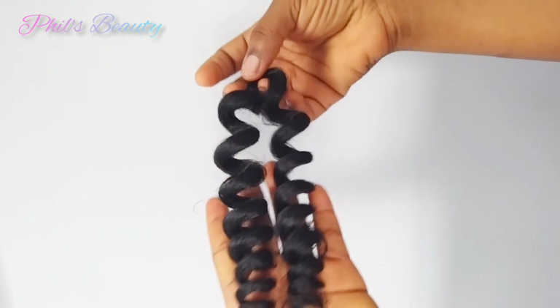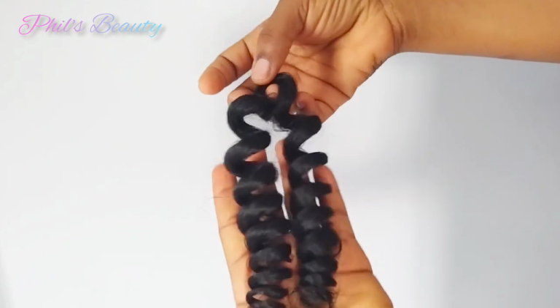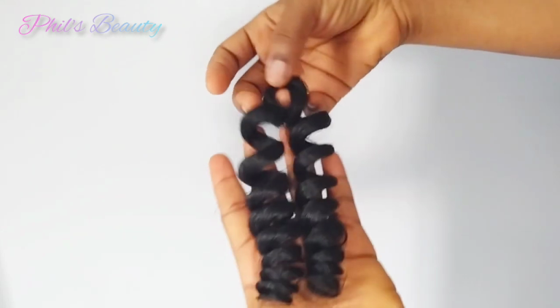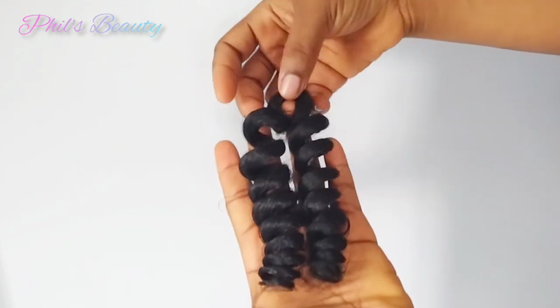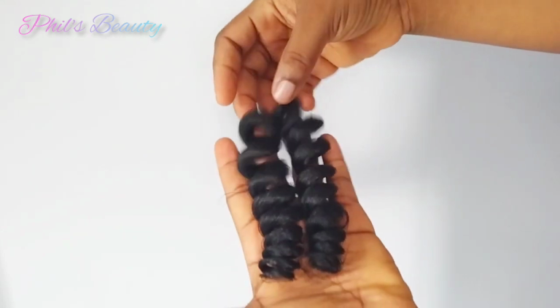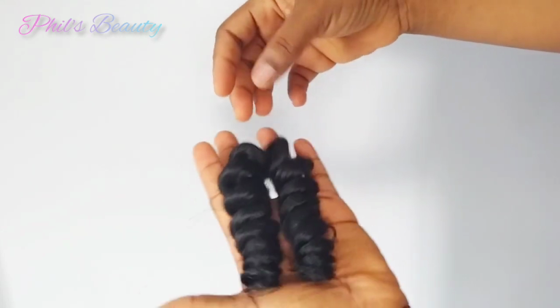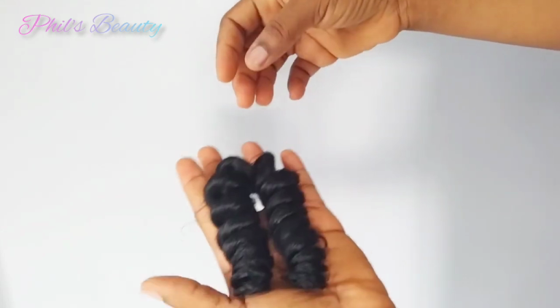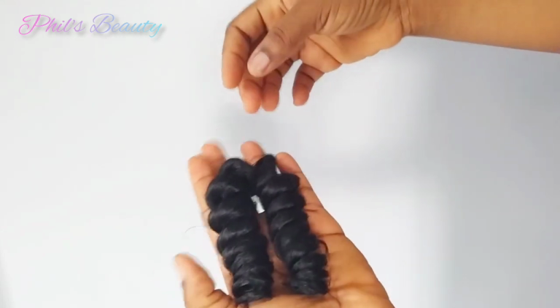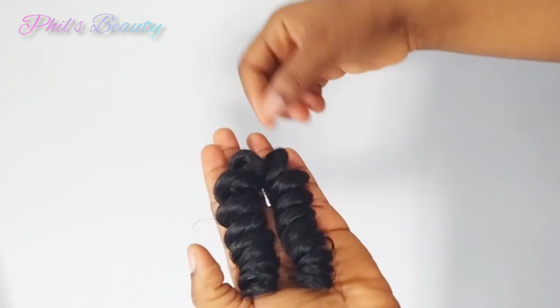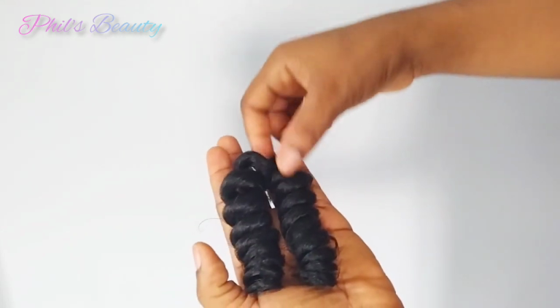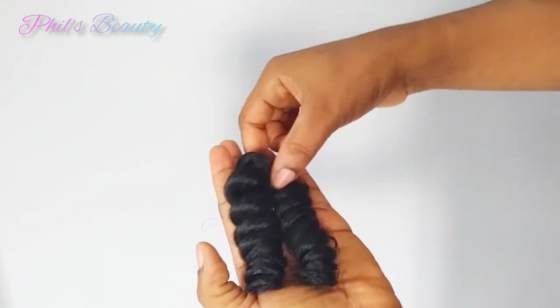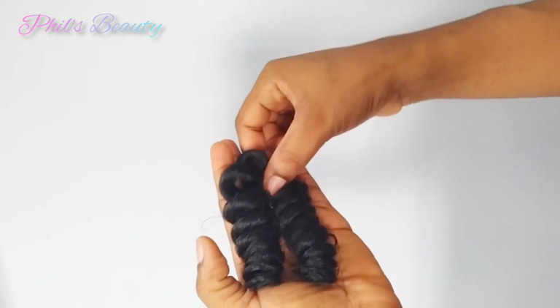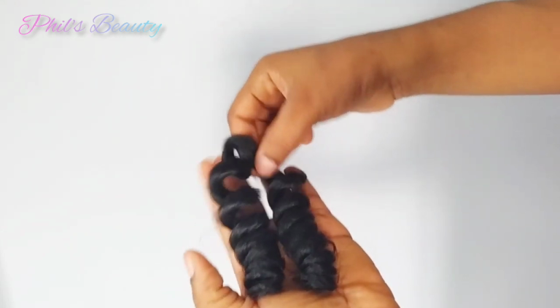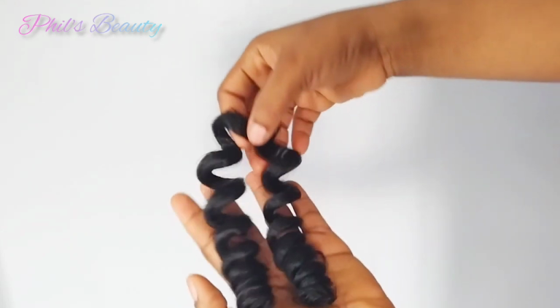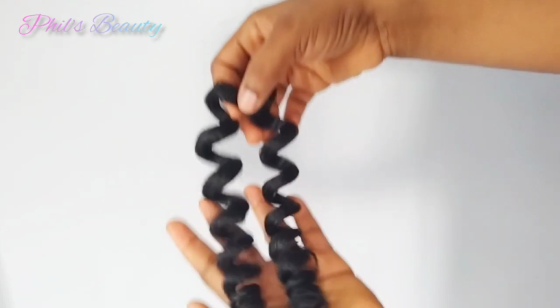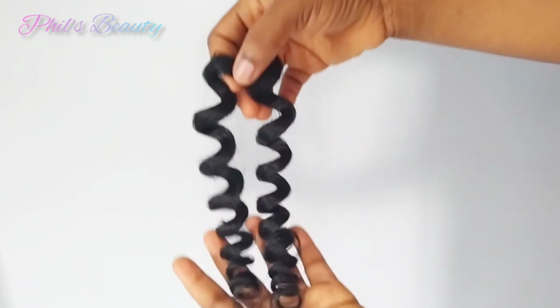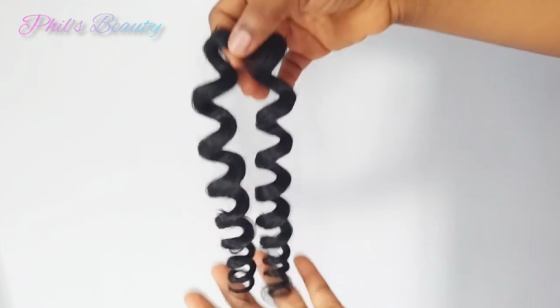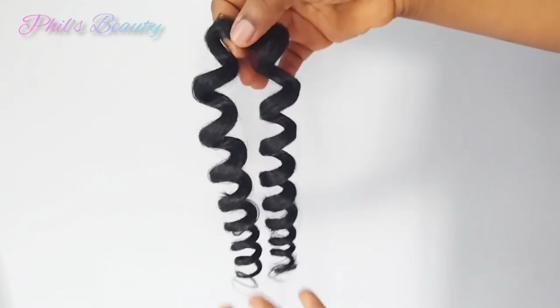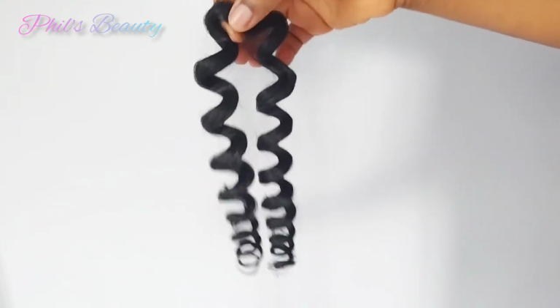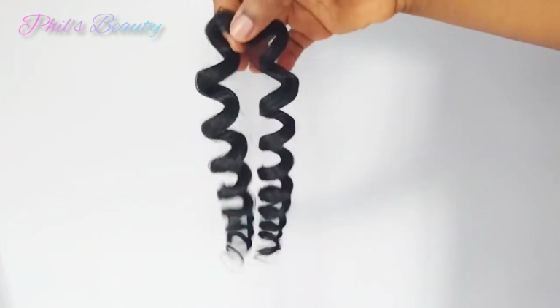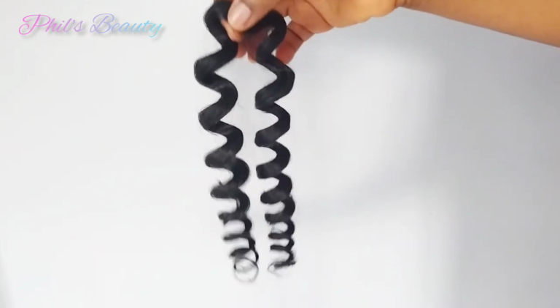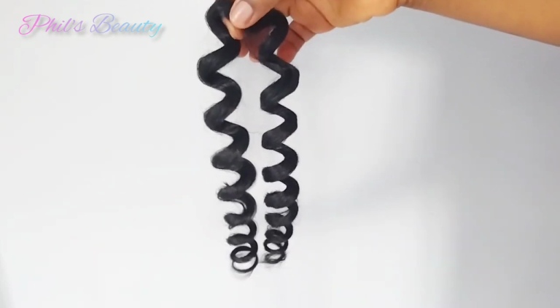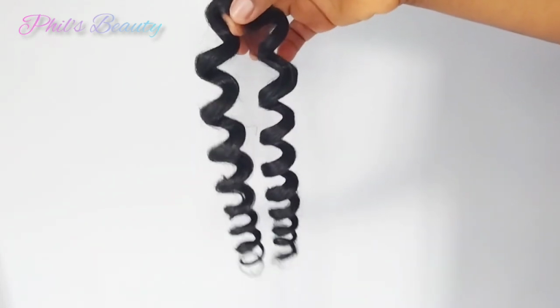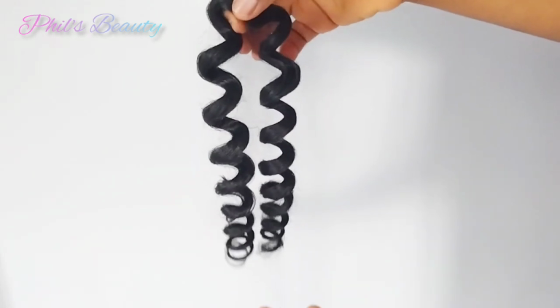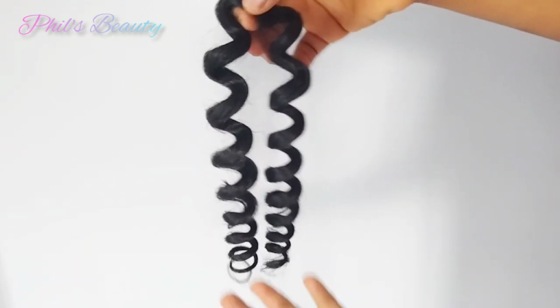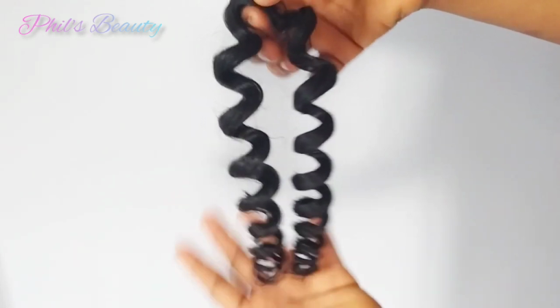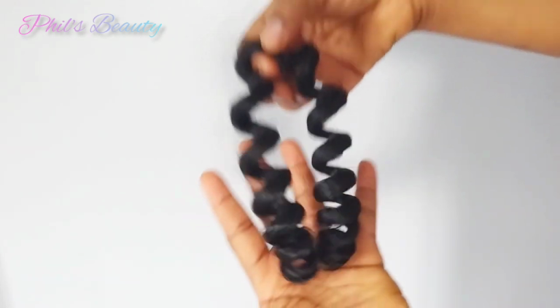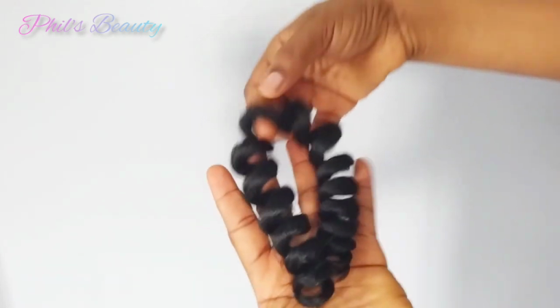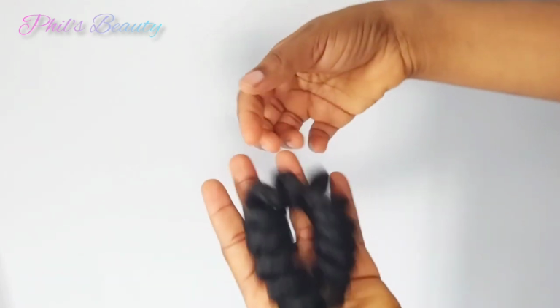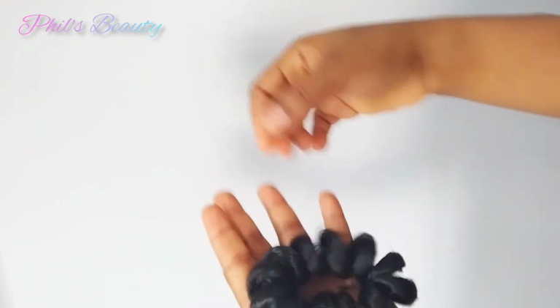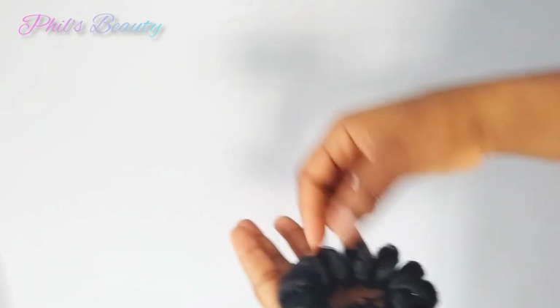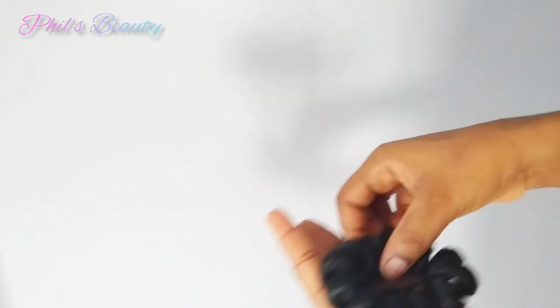Finally, this is what we have — isn't this juicy? Can you see the coils?